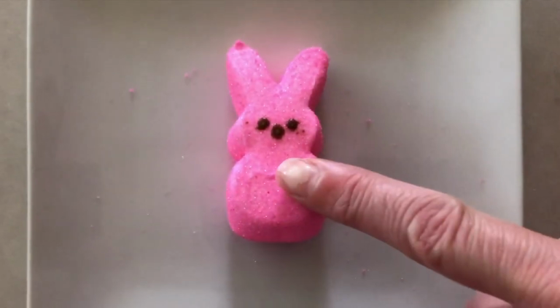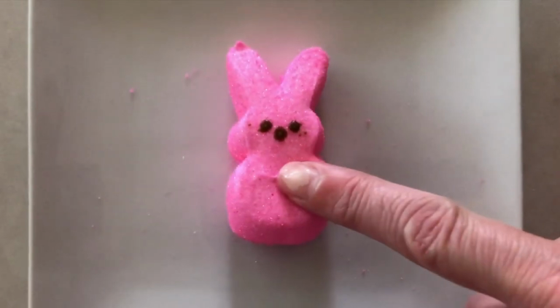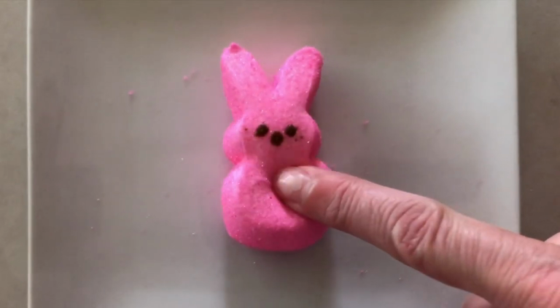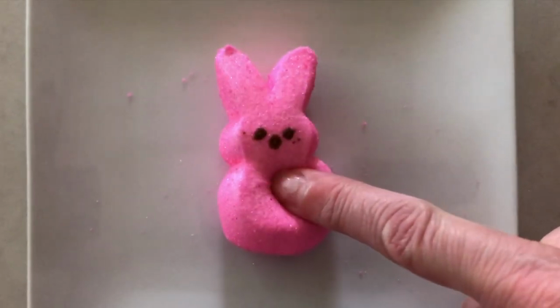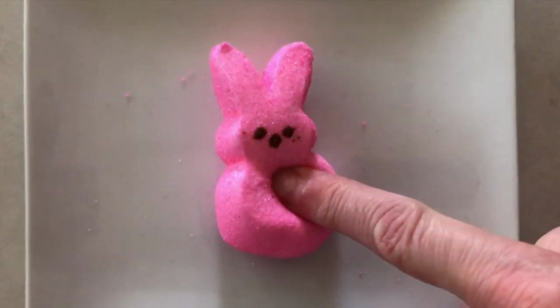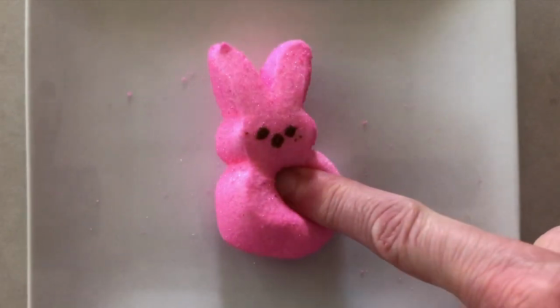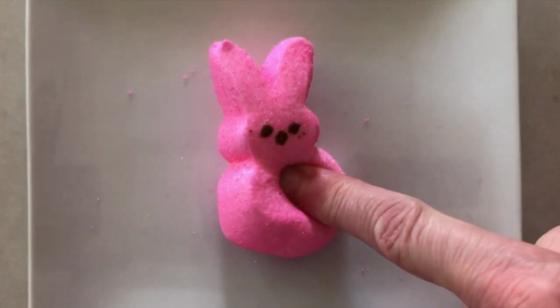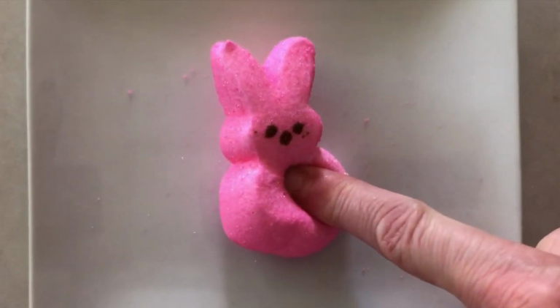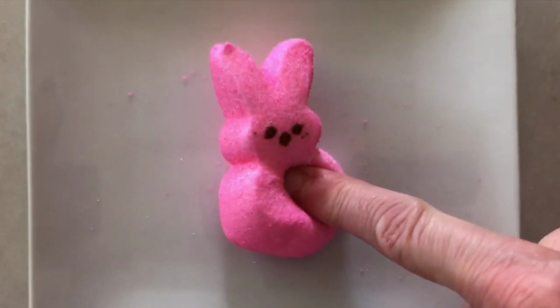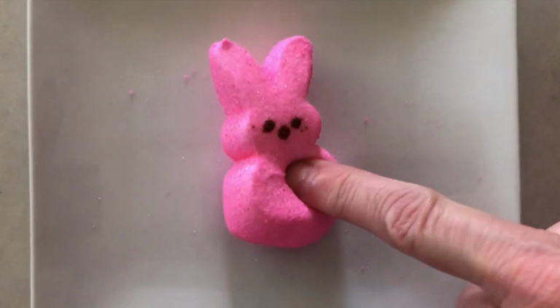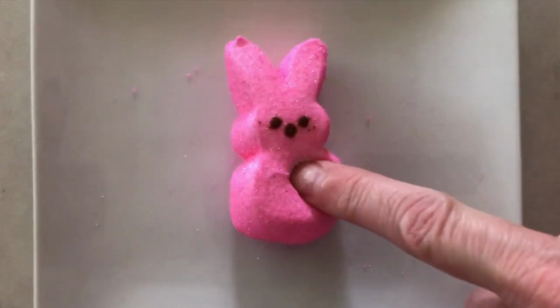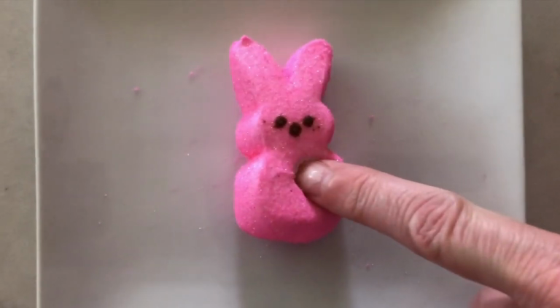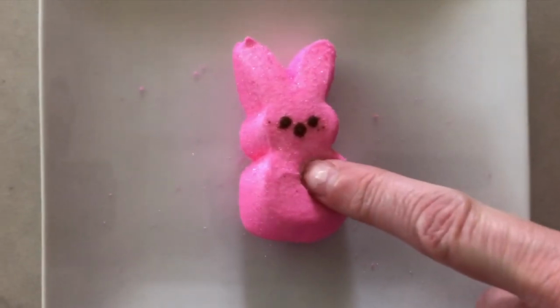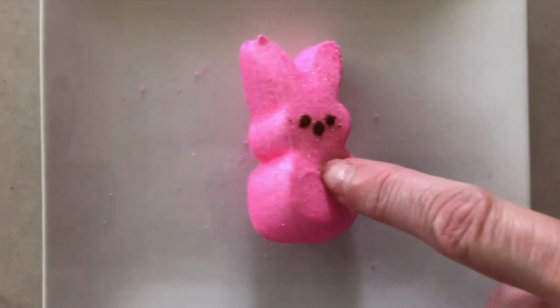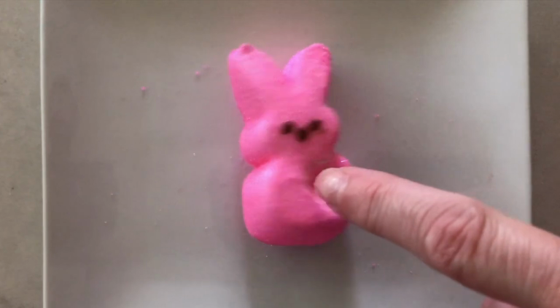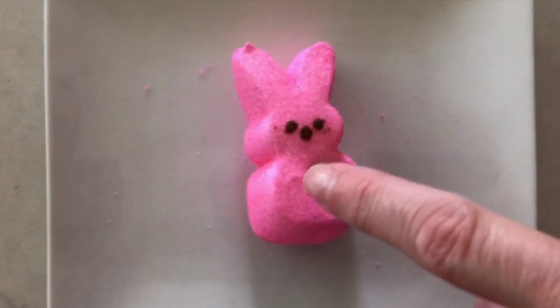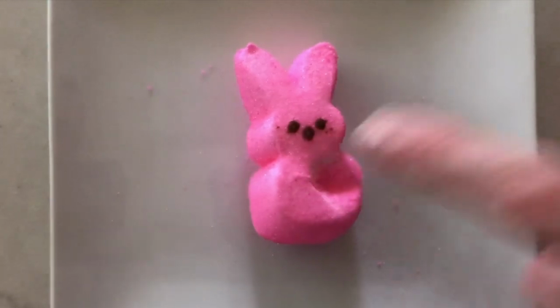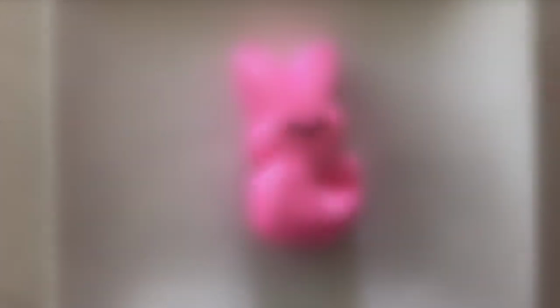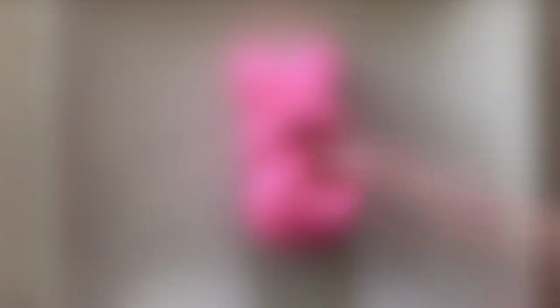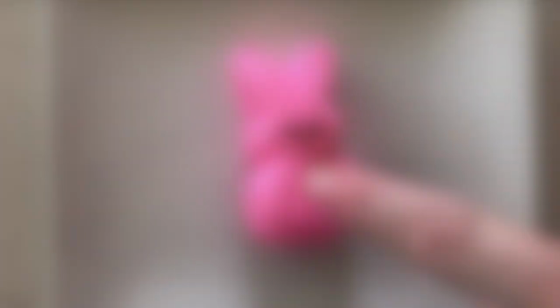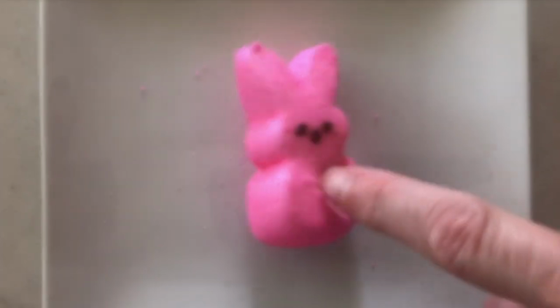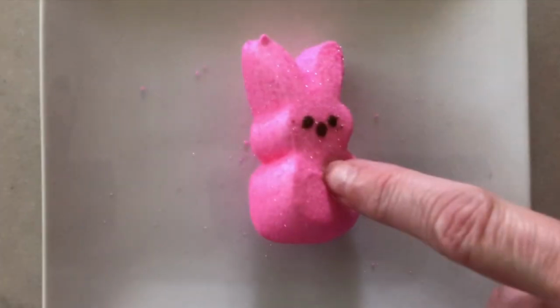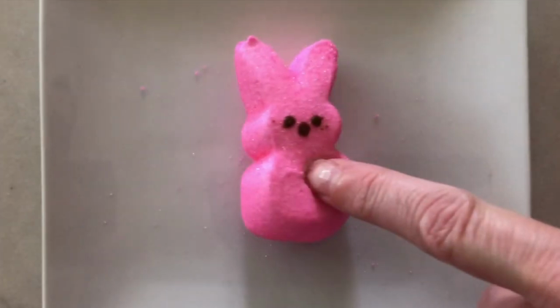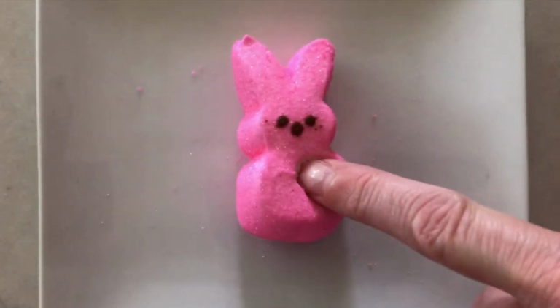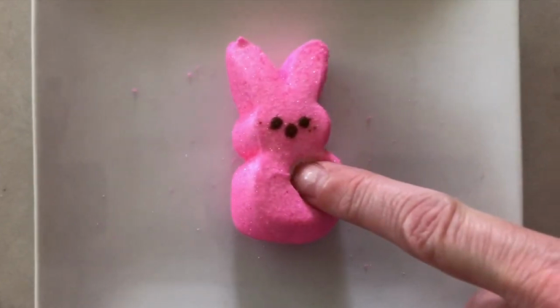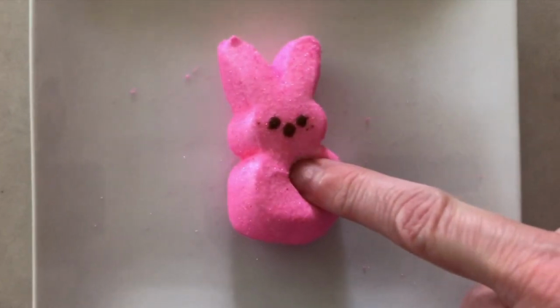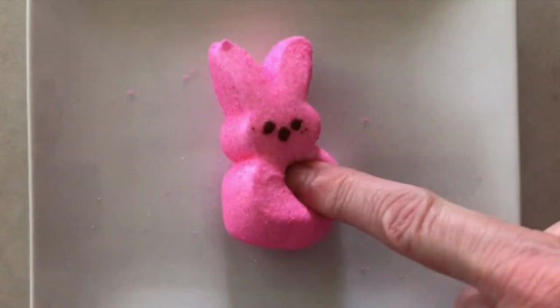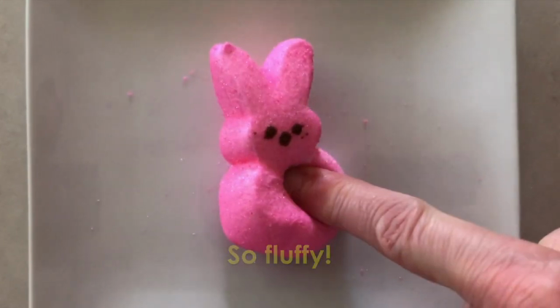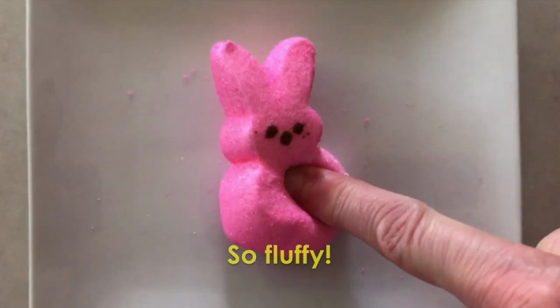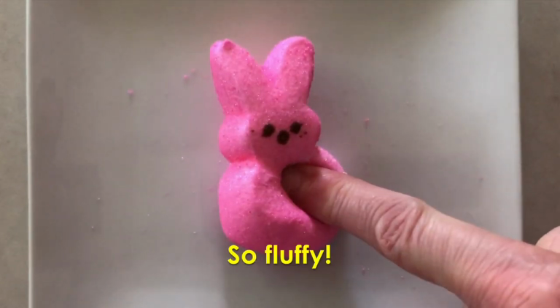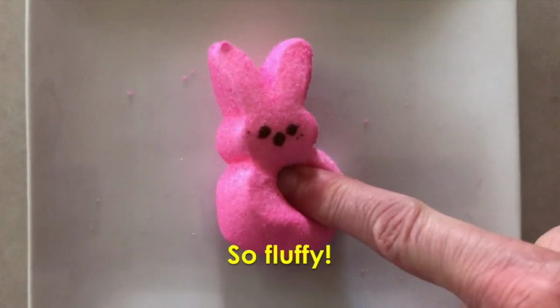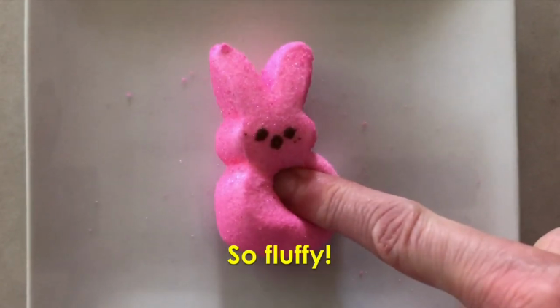Peeps, like any marshmallow, are mainly made up of water, sugar, and air. The air is whipped into the sugar making it really fluffy.